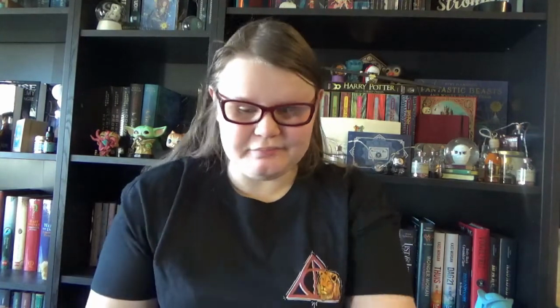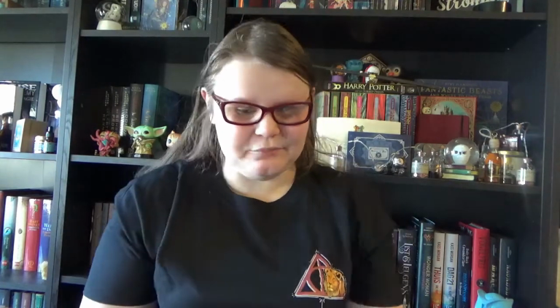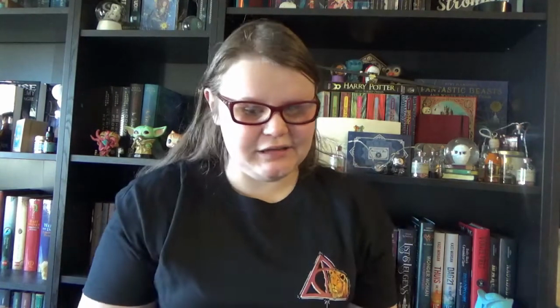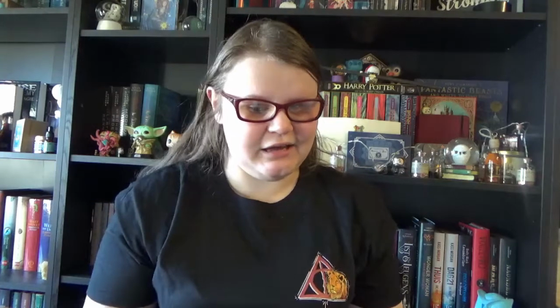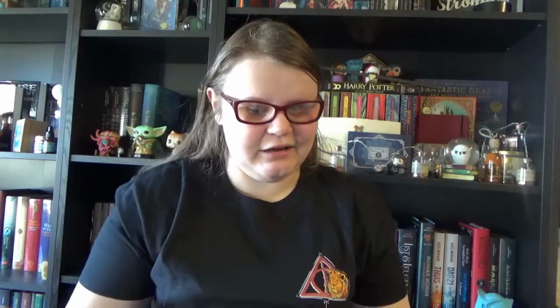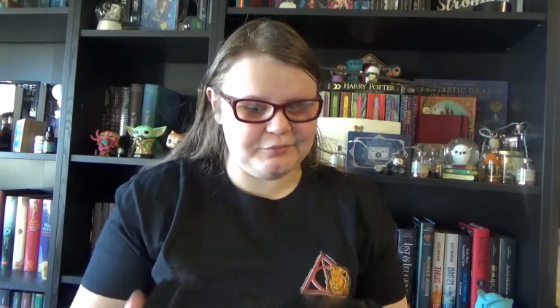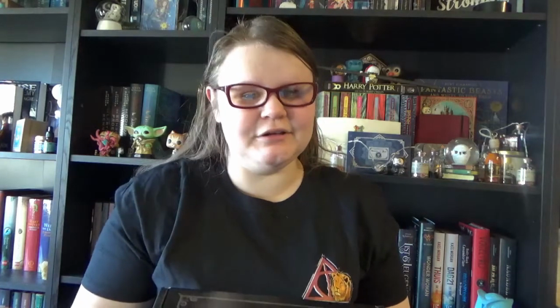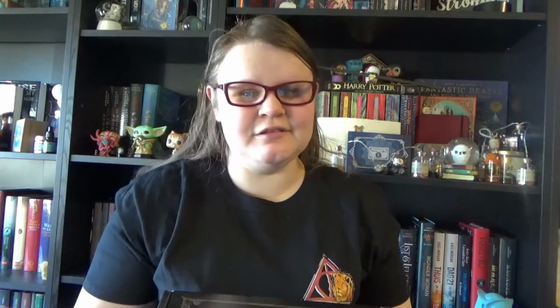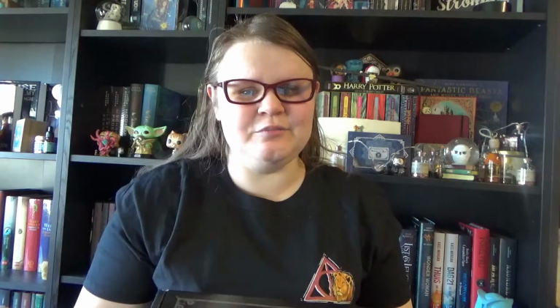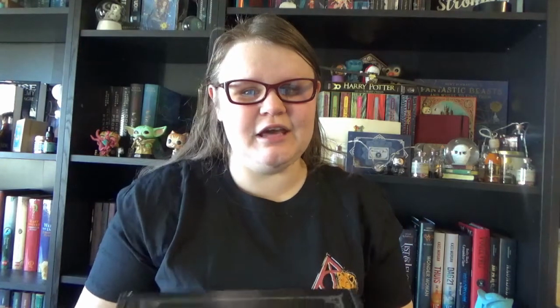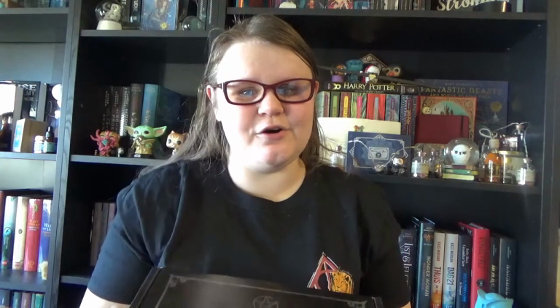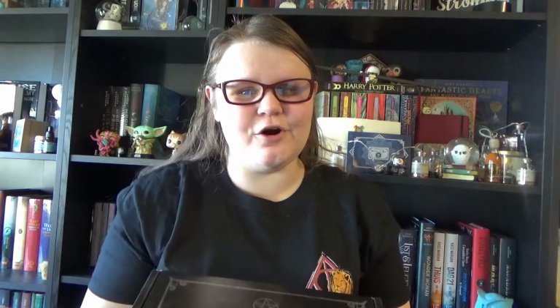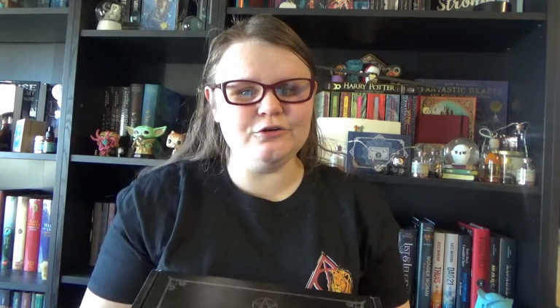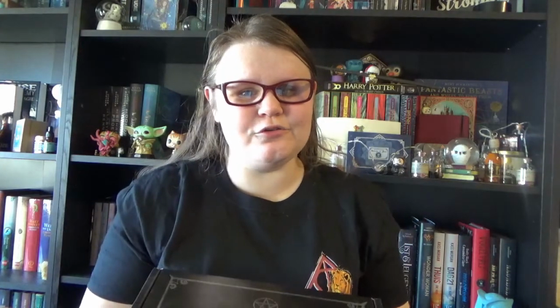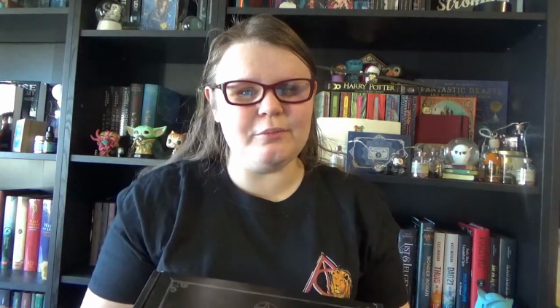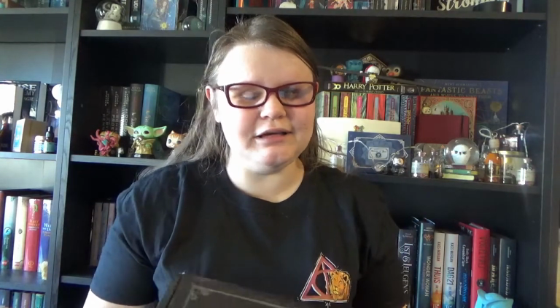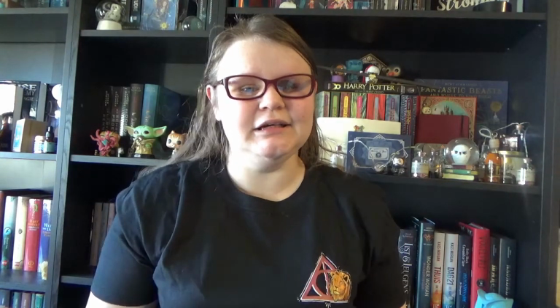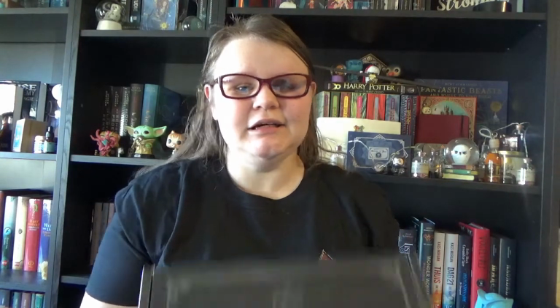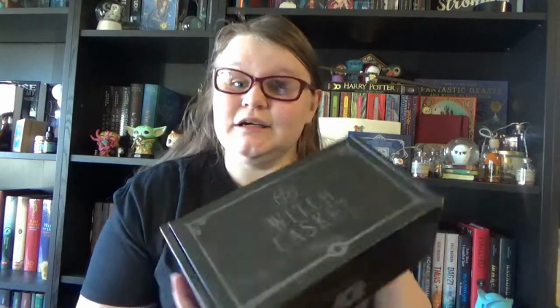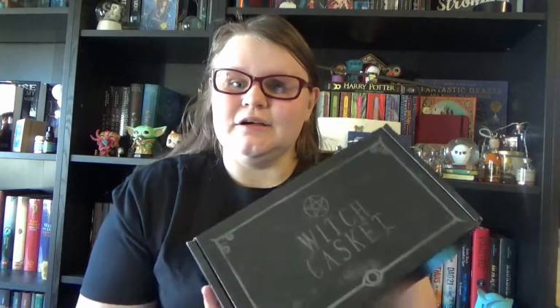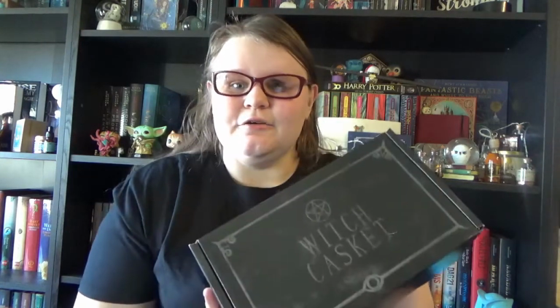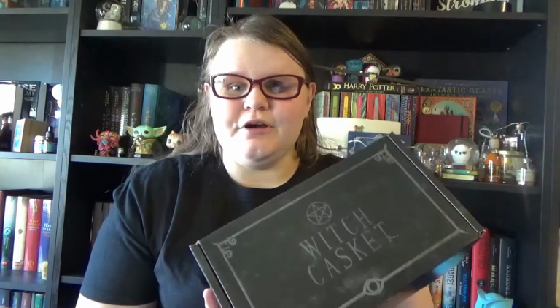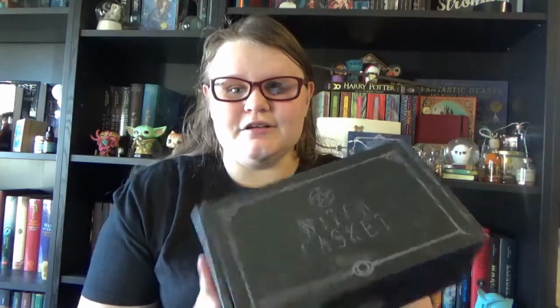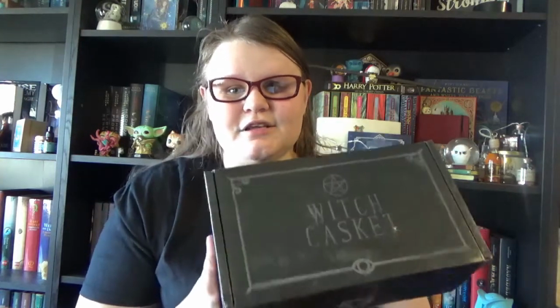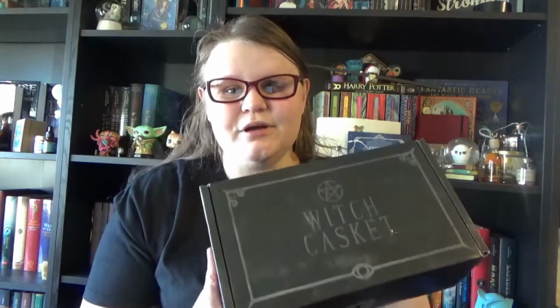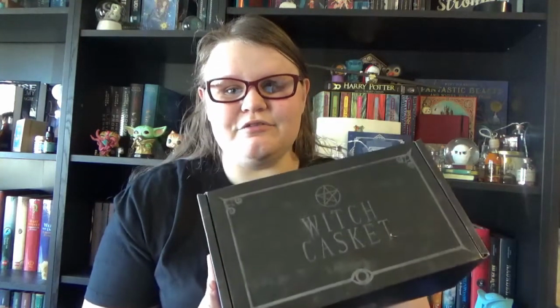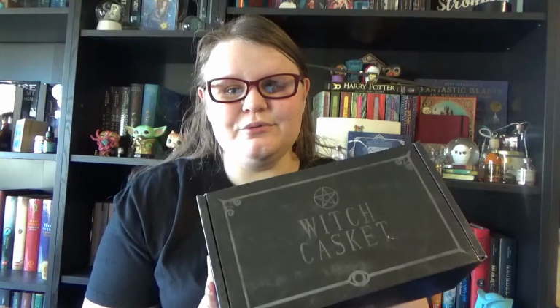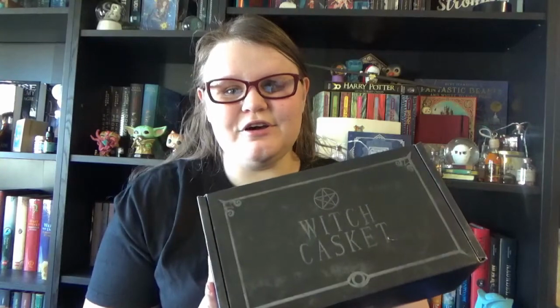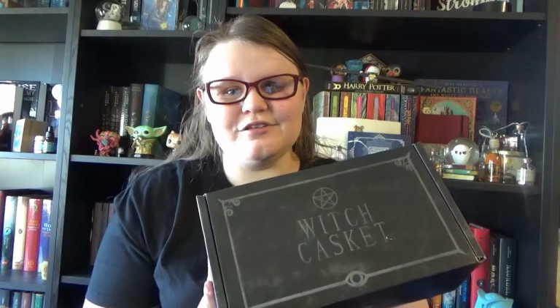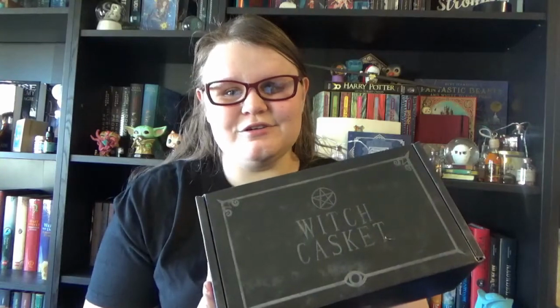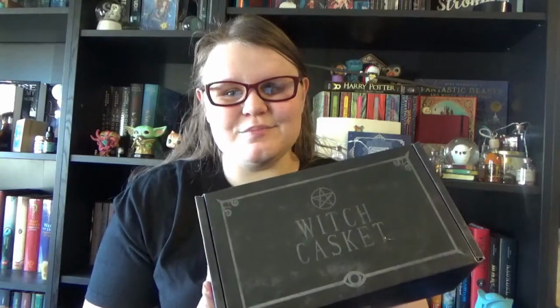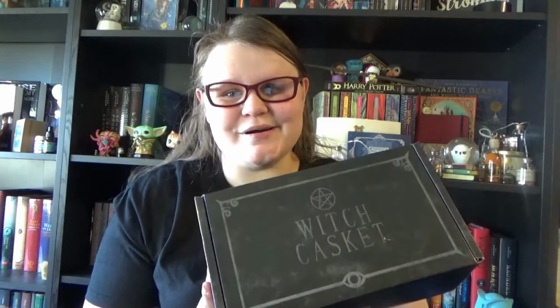But yeah, time to get our cauldrons bubbling because we have a new Witch Casket to unbox!